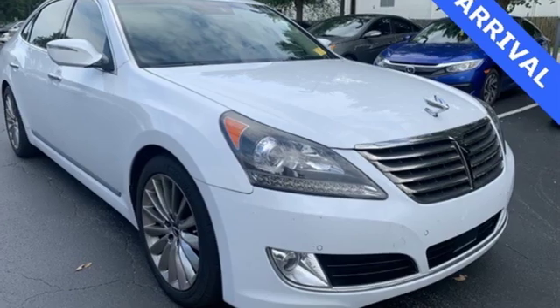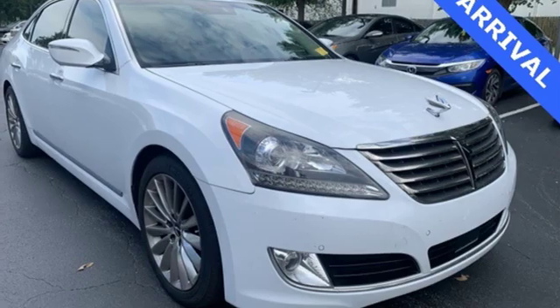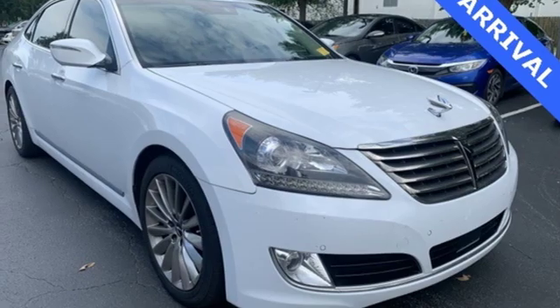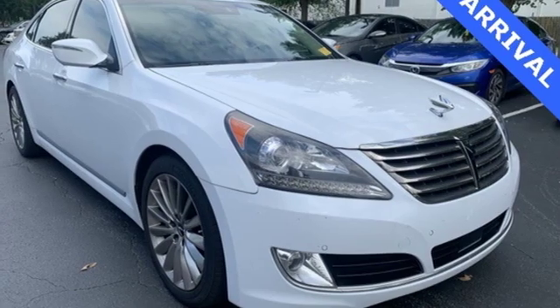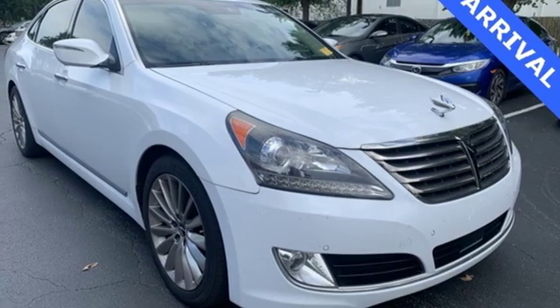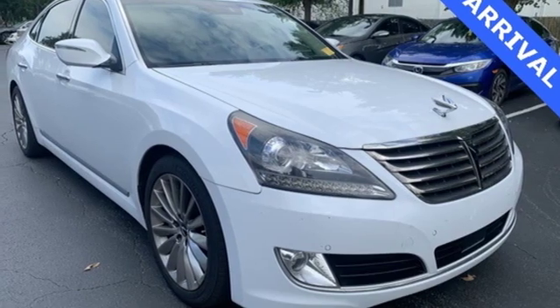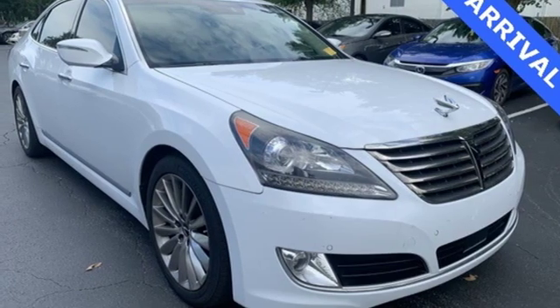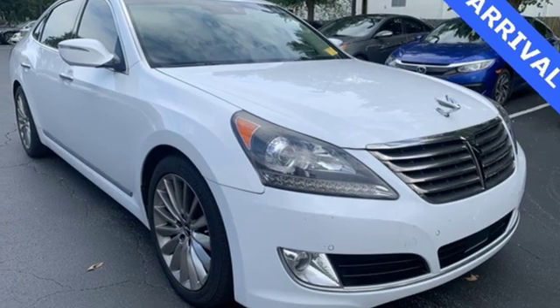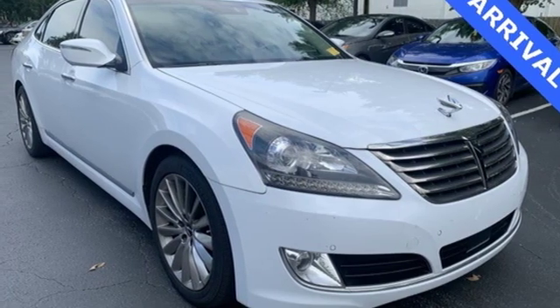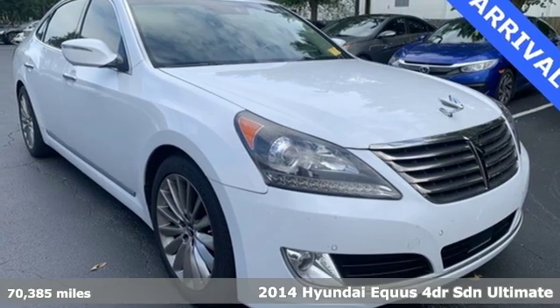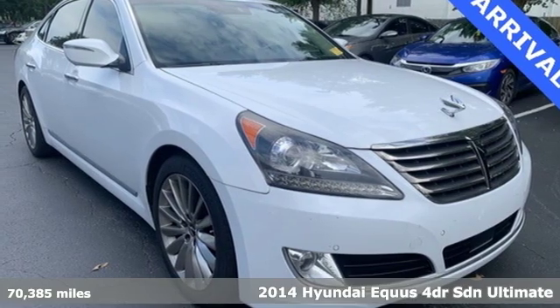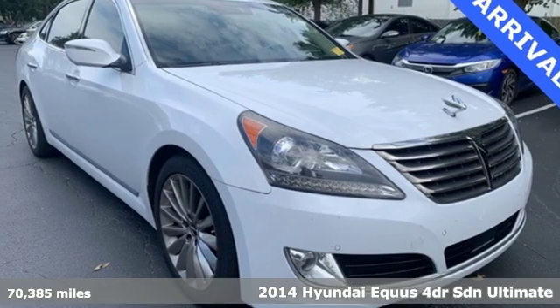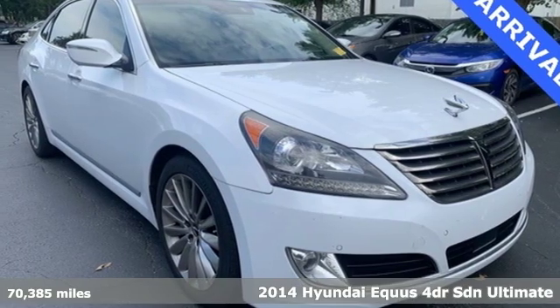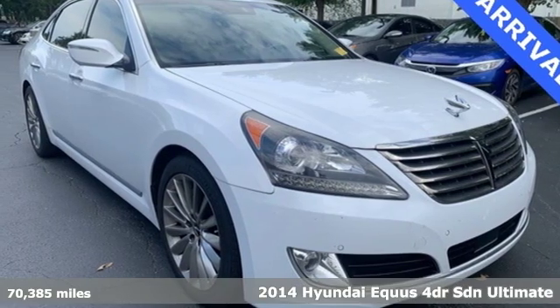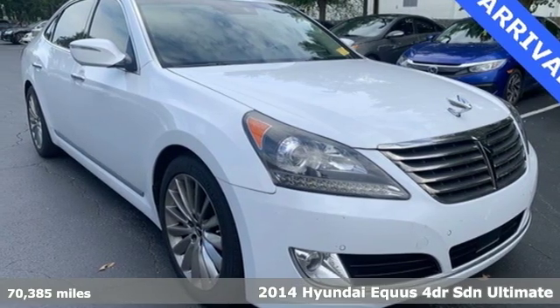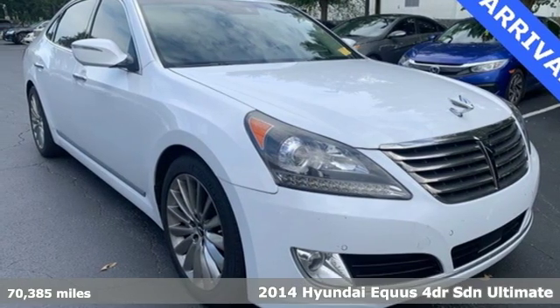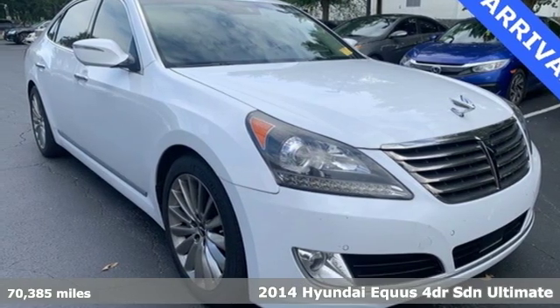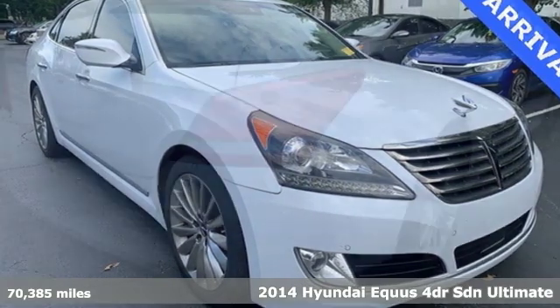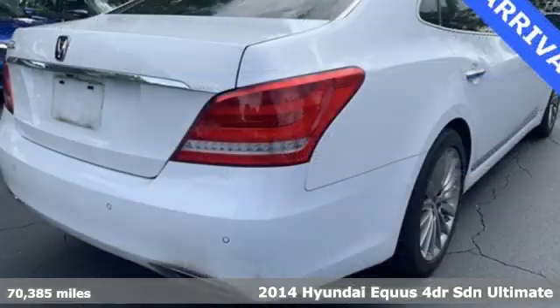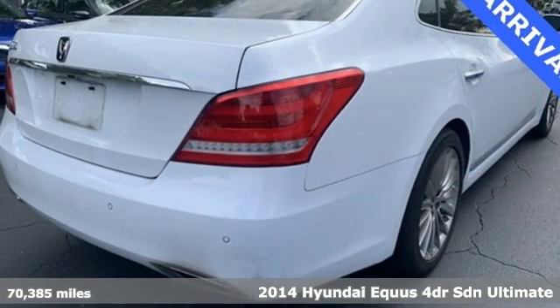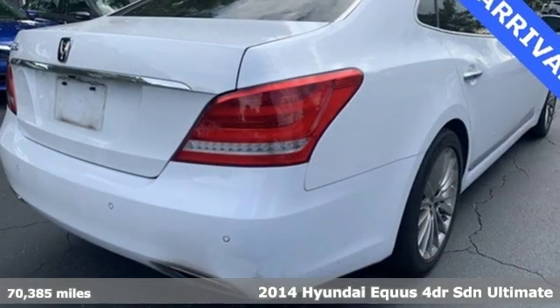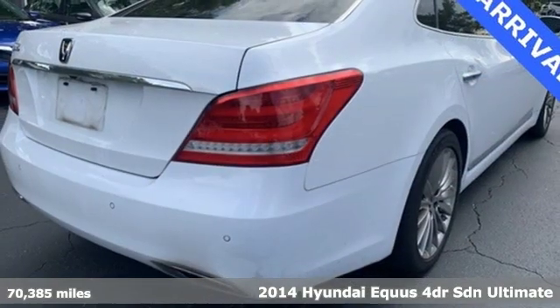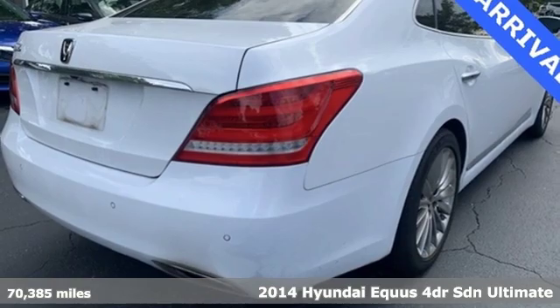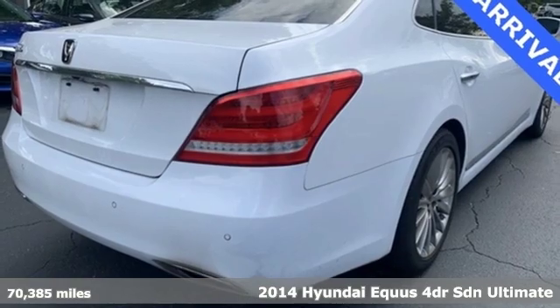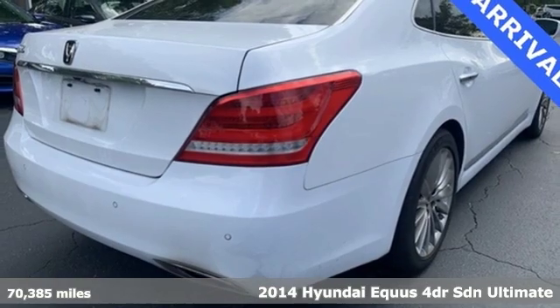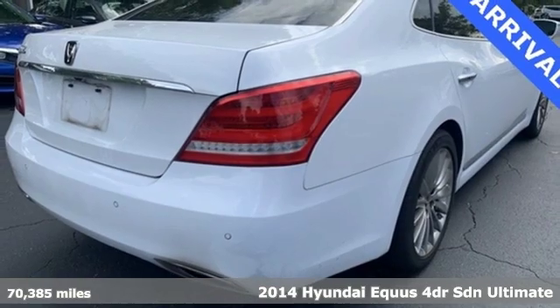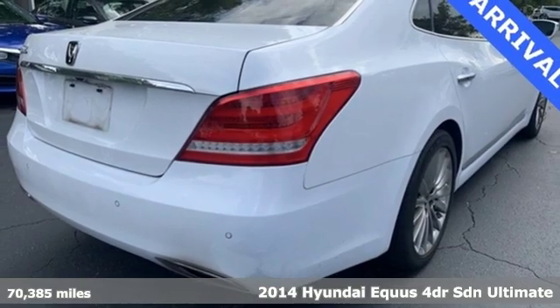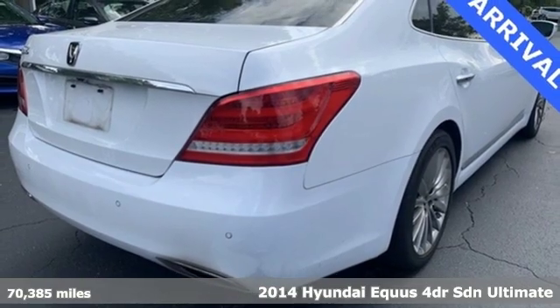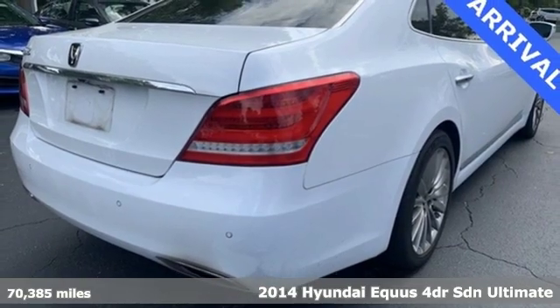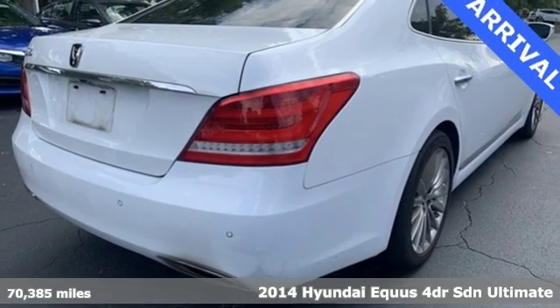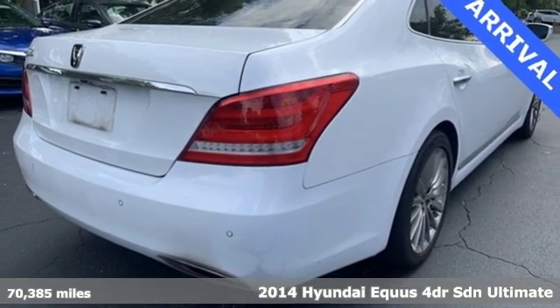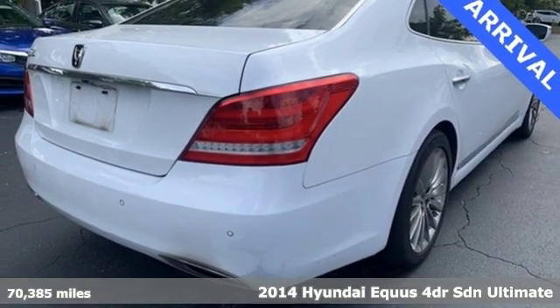Here's a 2014 Hyundai Equus. Hyundai's attention to detail means a better driving experience for you.